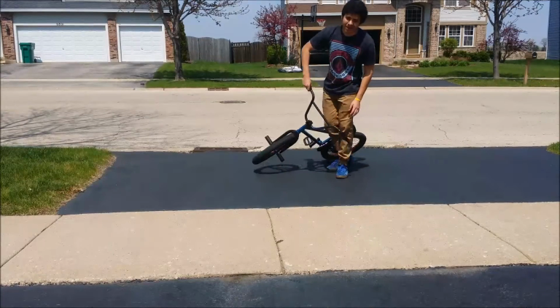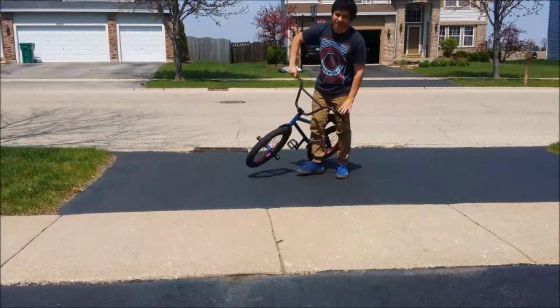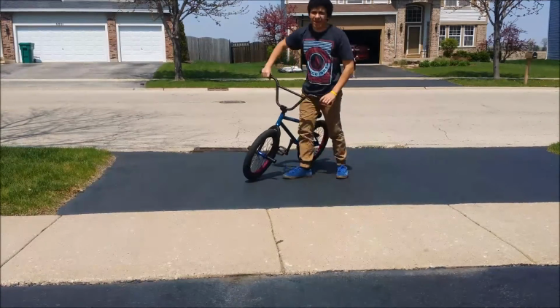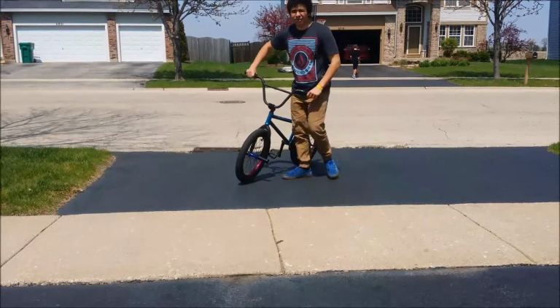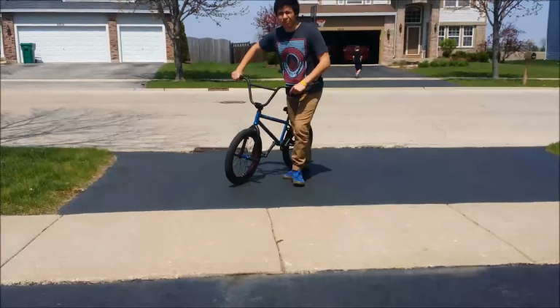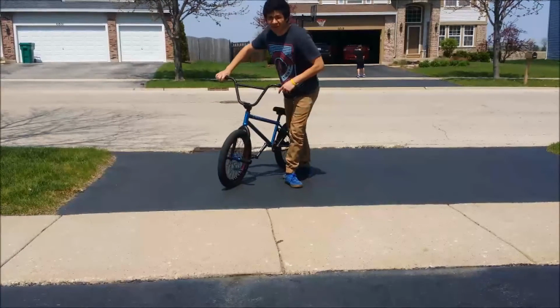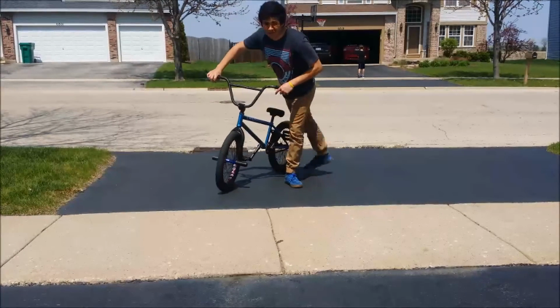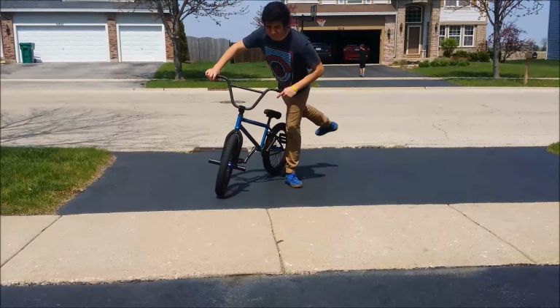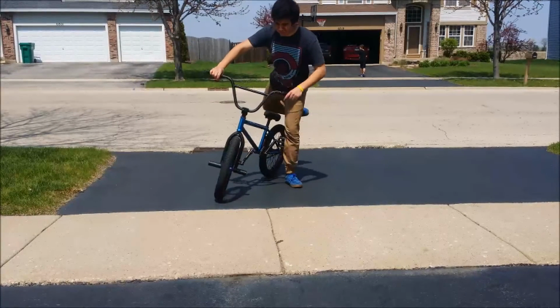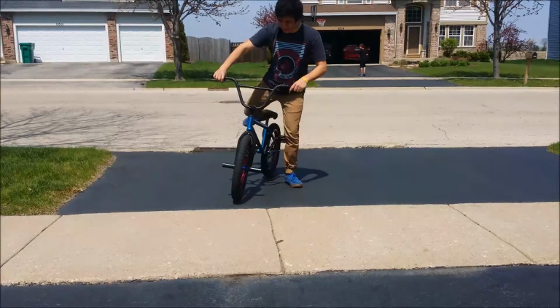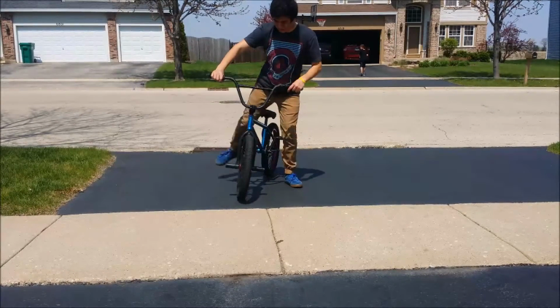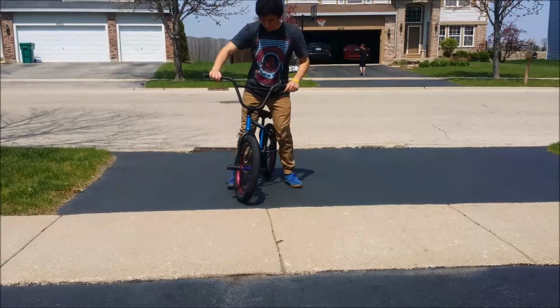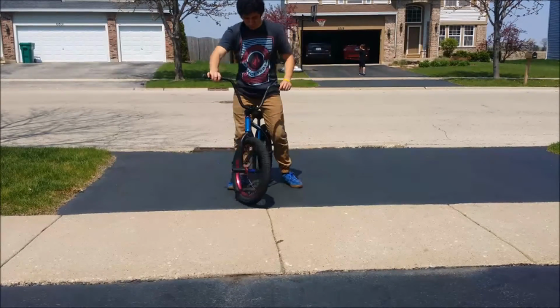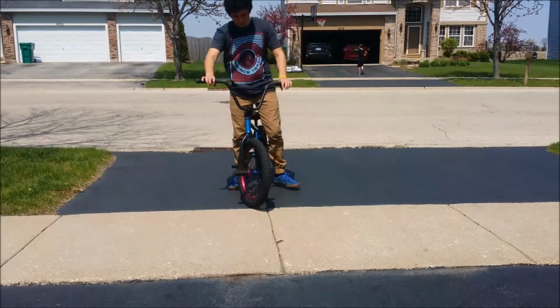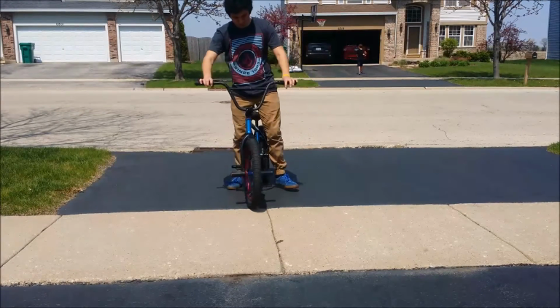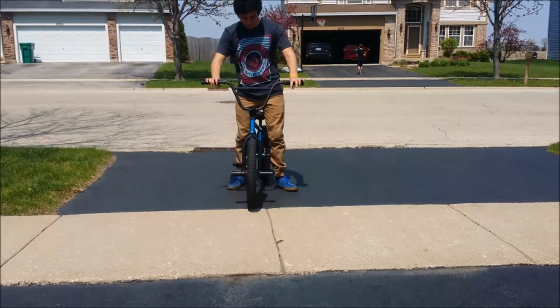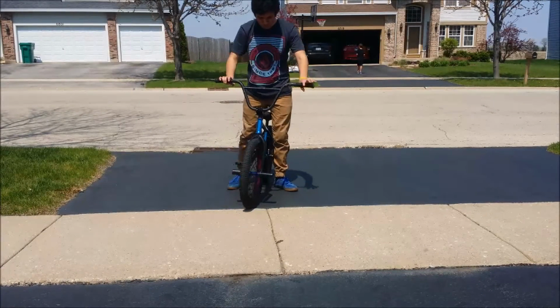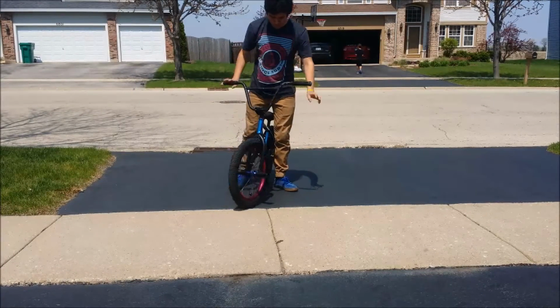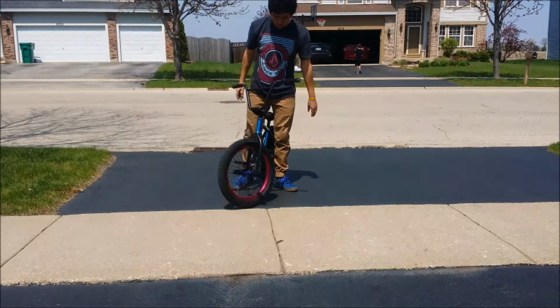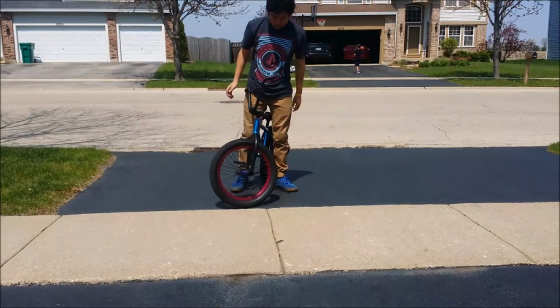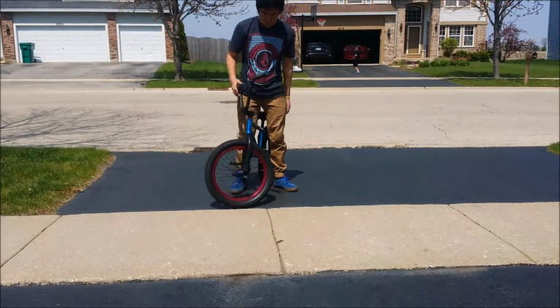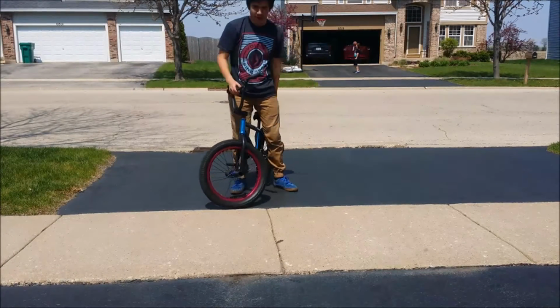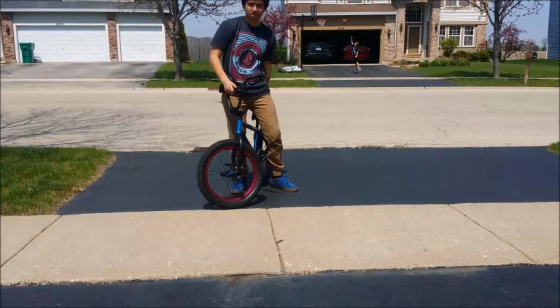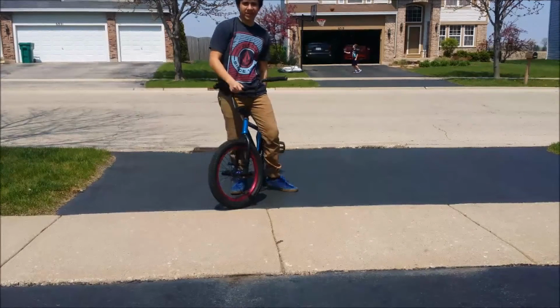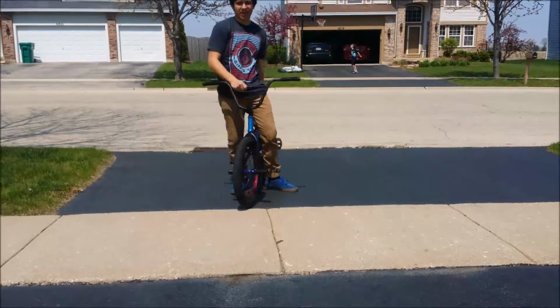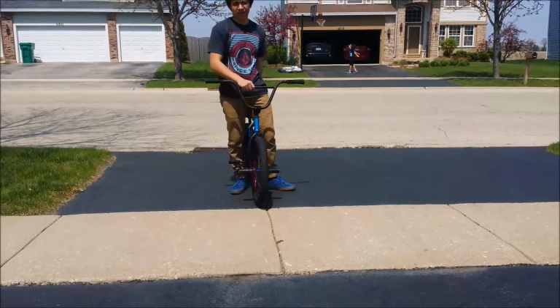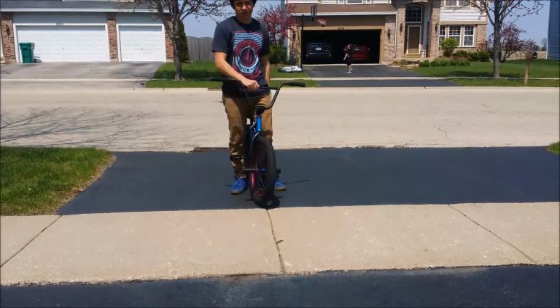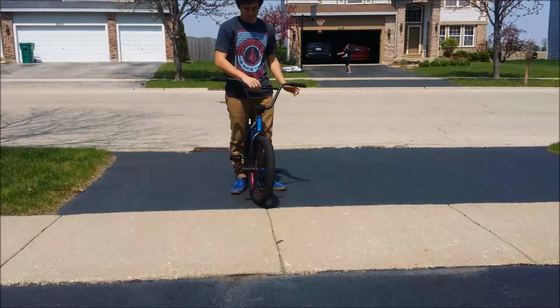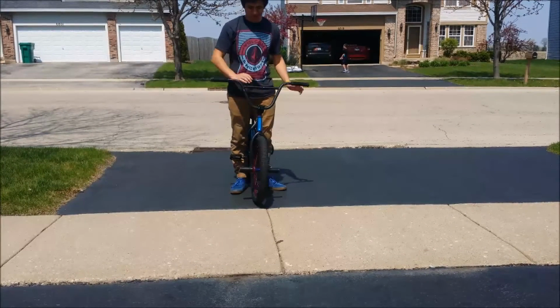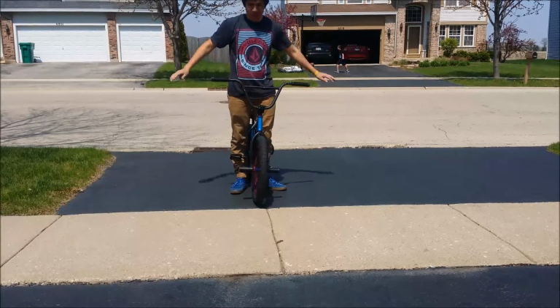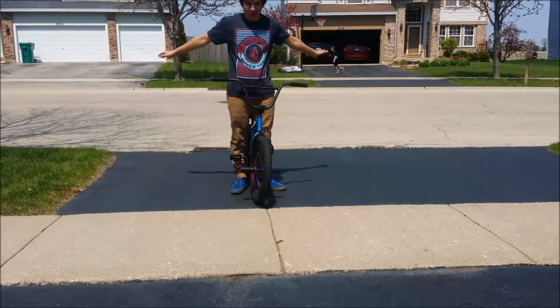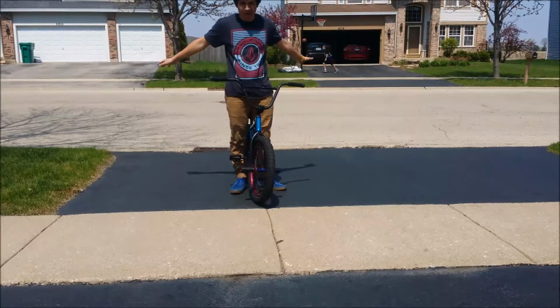Hey YouTube, today I'm going to show you how to ride your bike standing up like that.